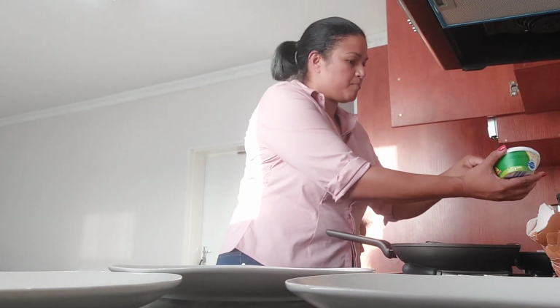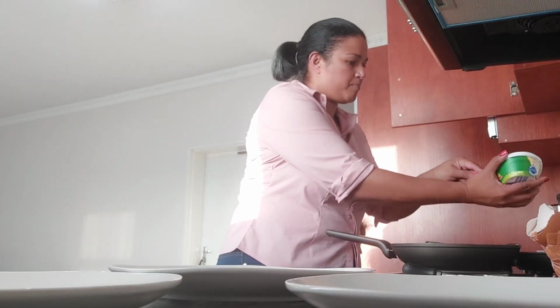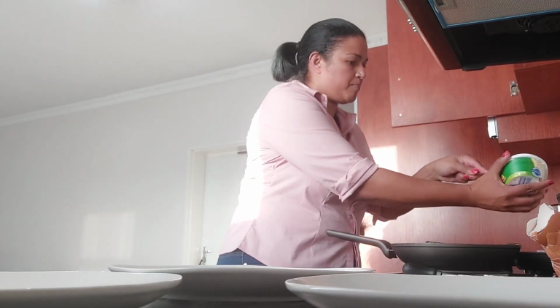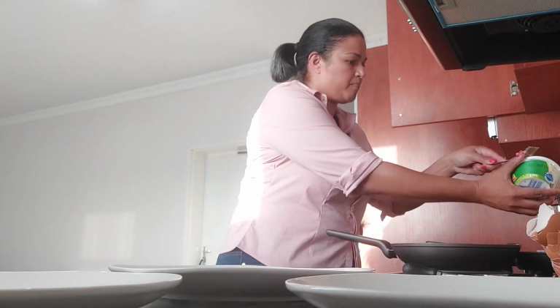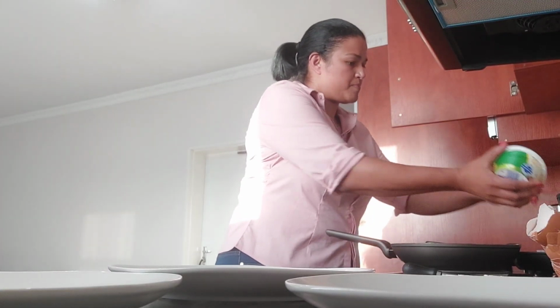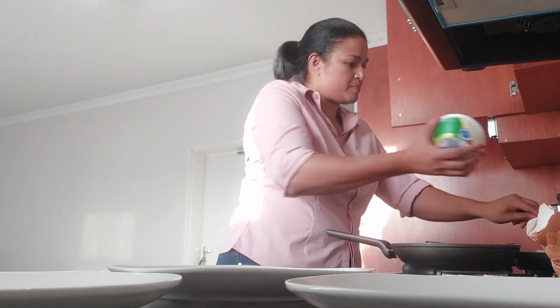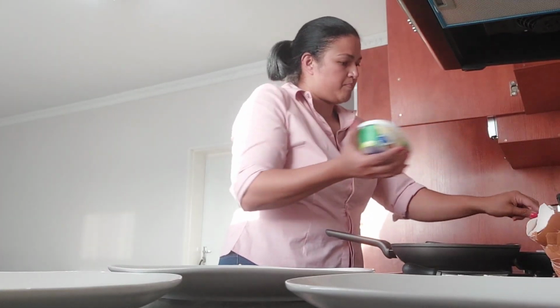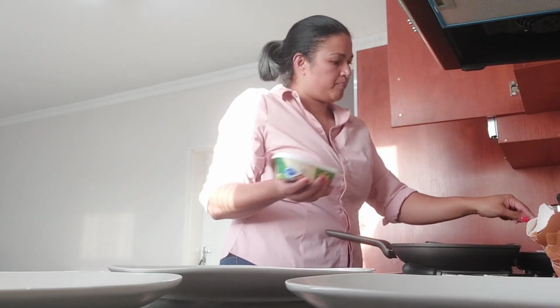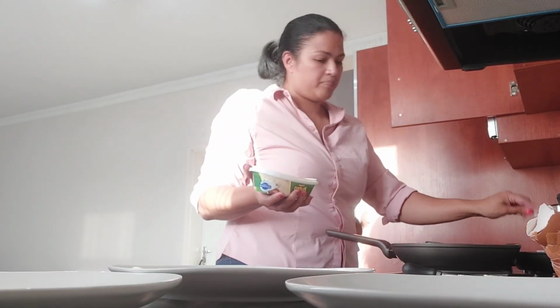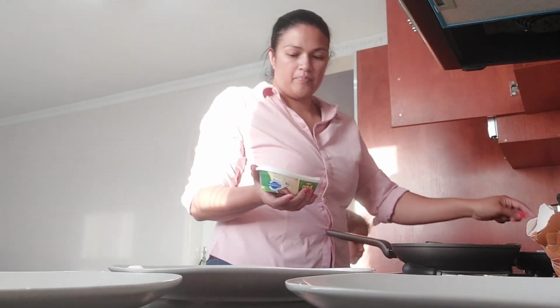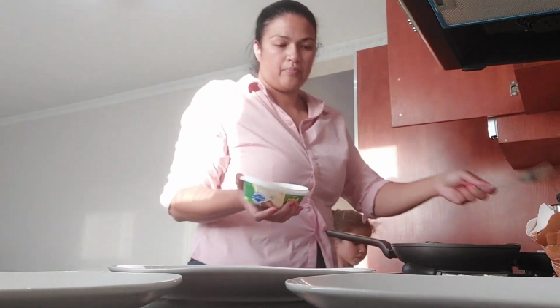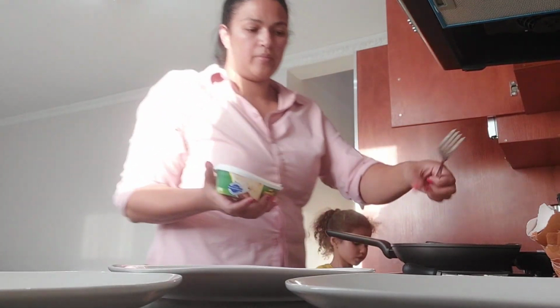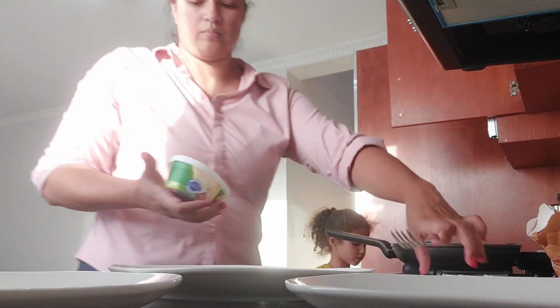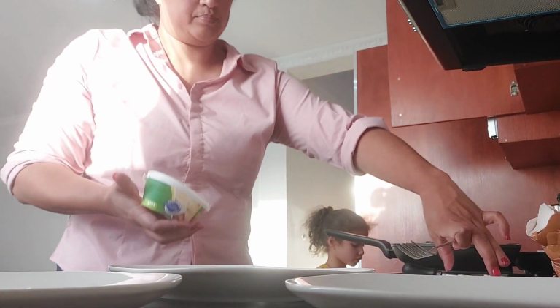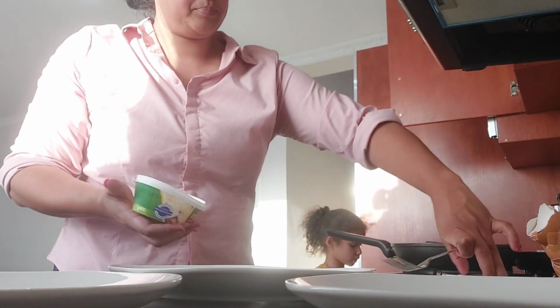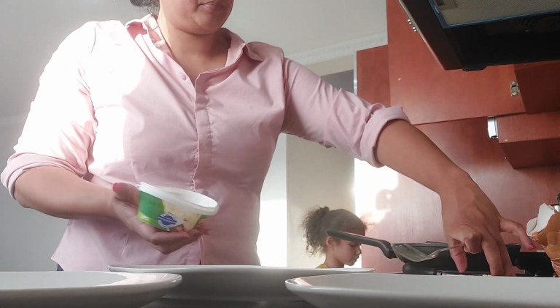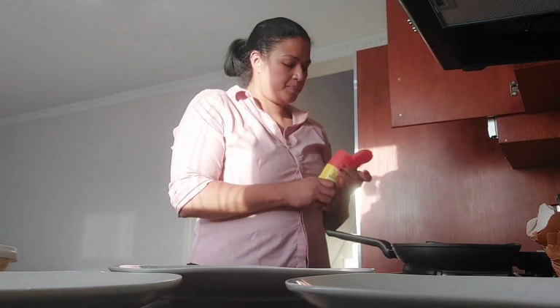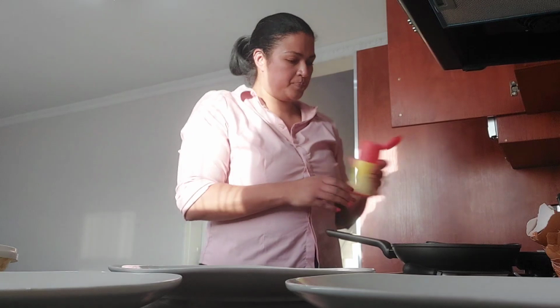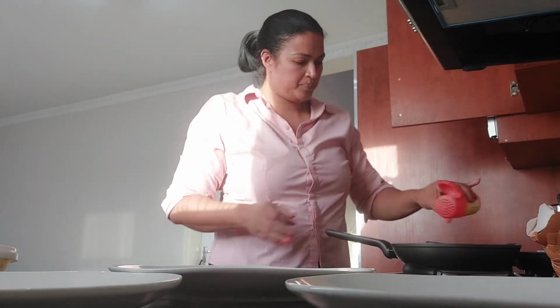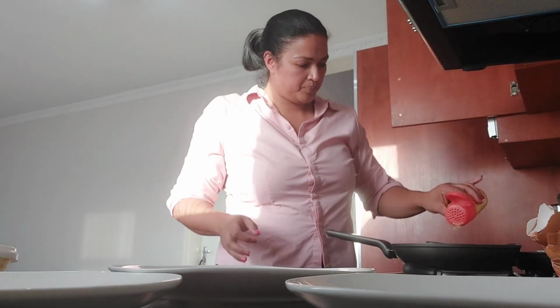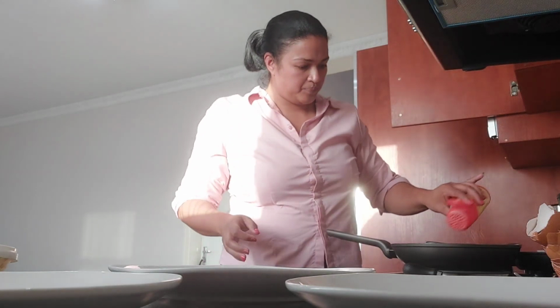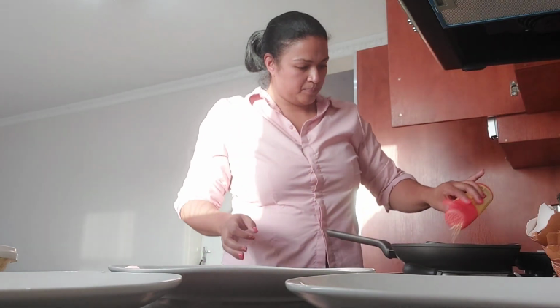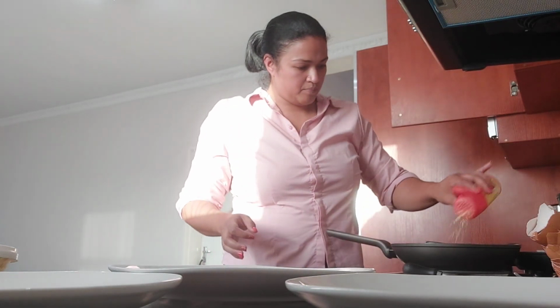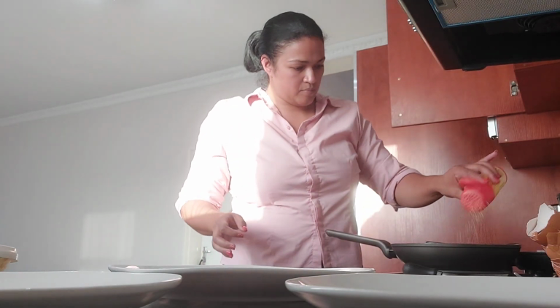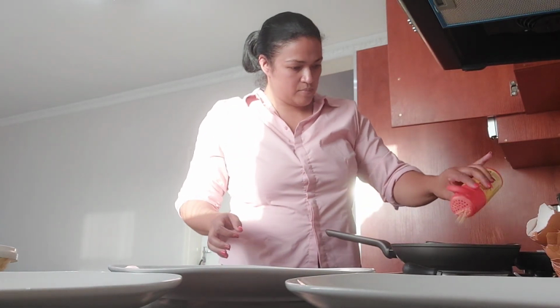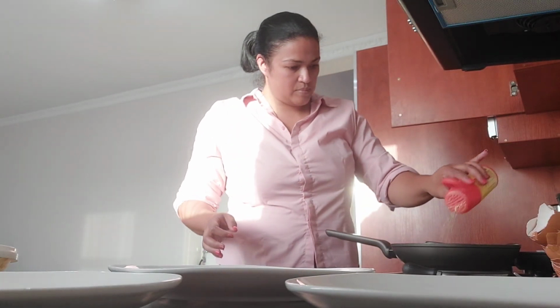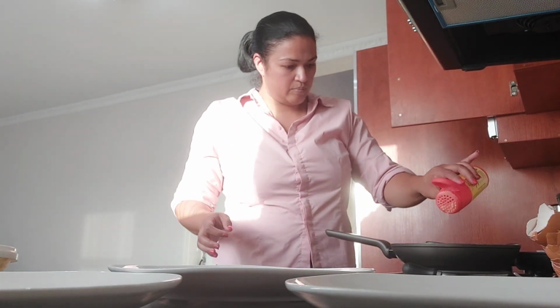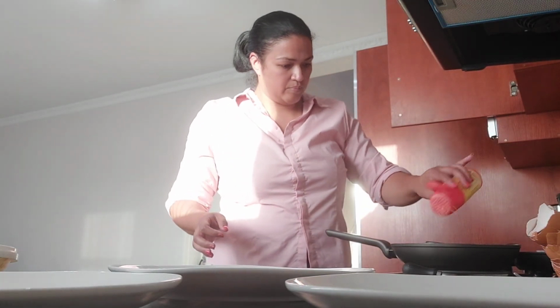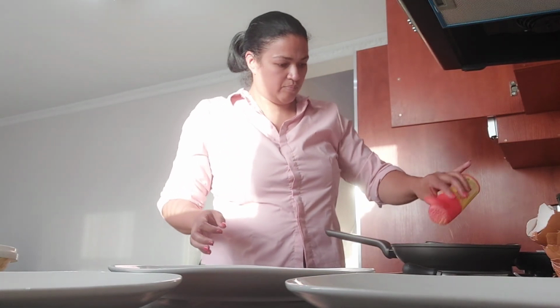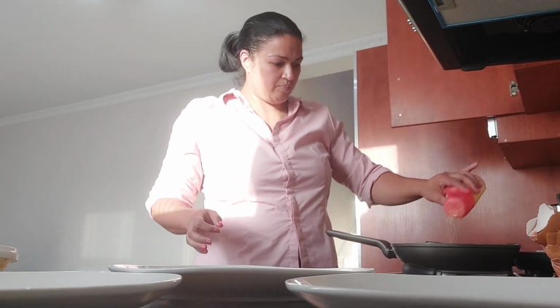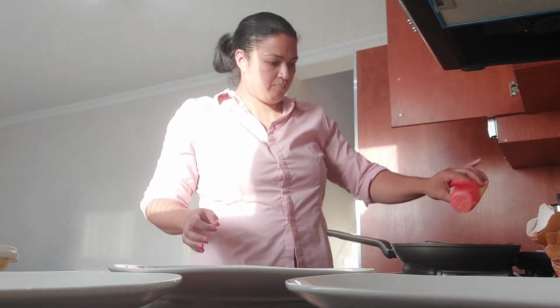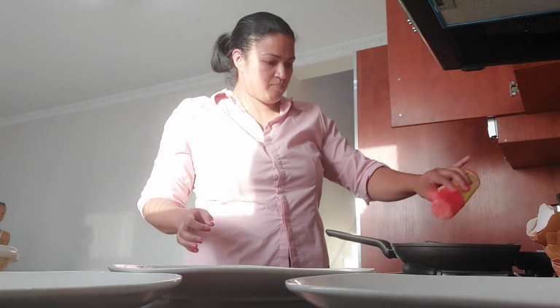I added some more butter on top of the steak and then I seasoned my eggs with a little bit of aromat.